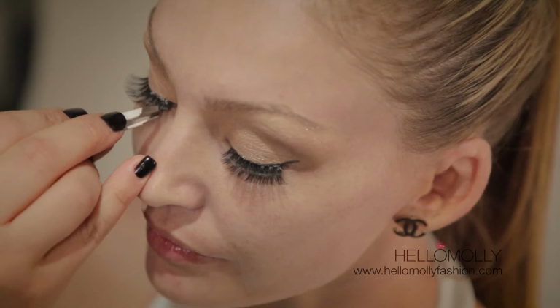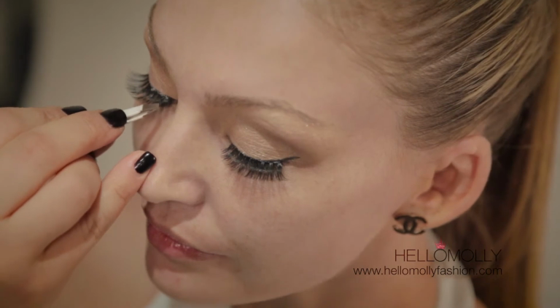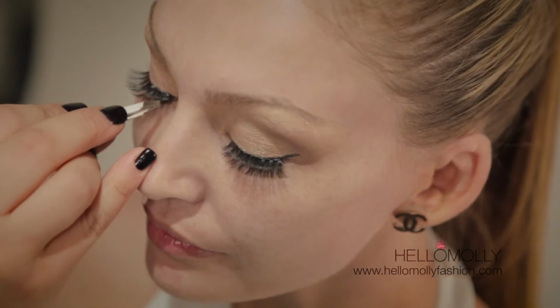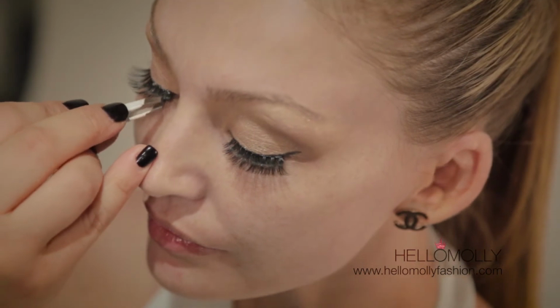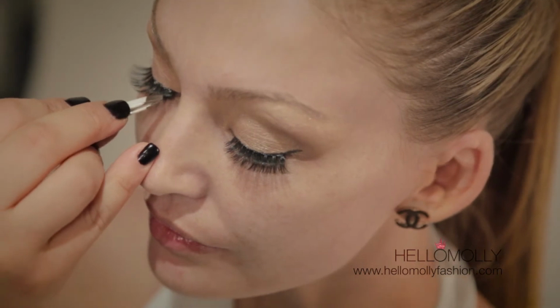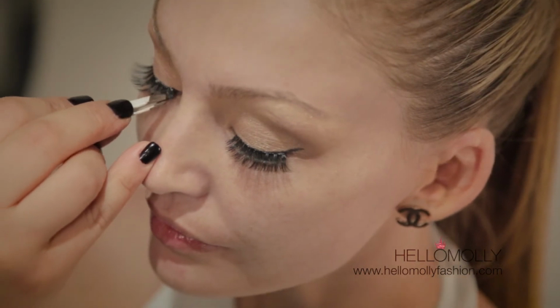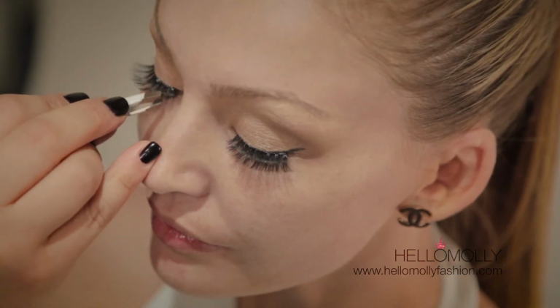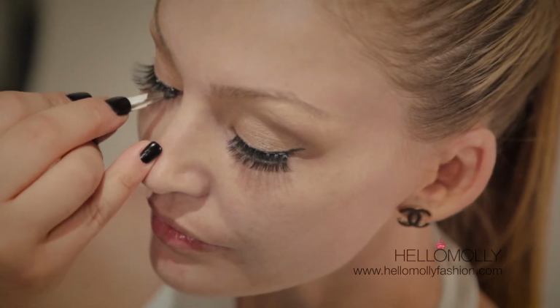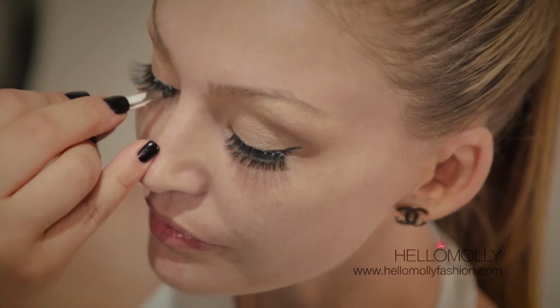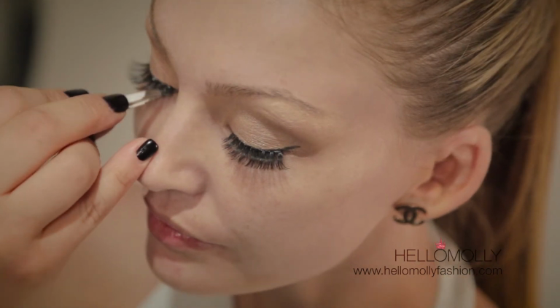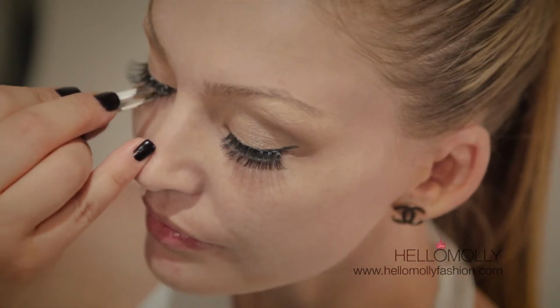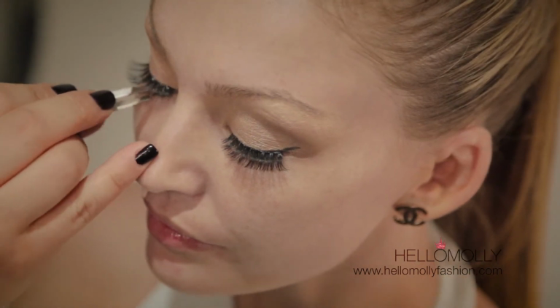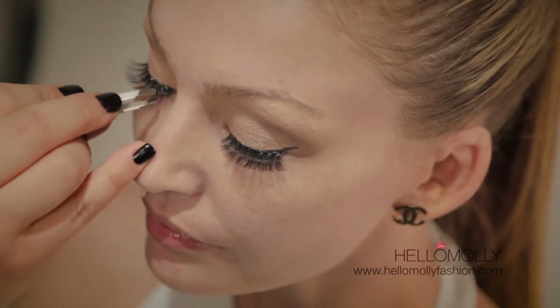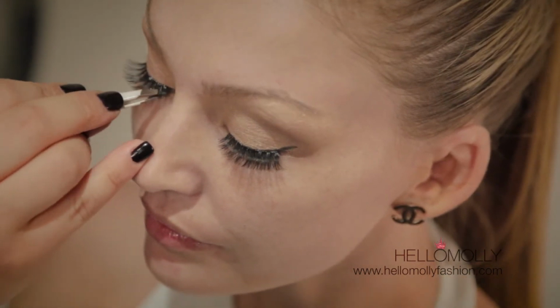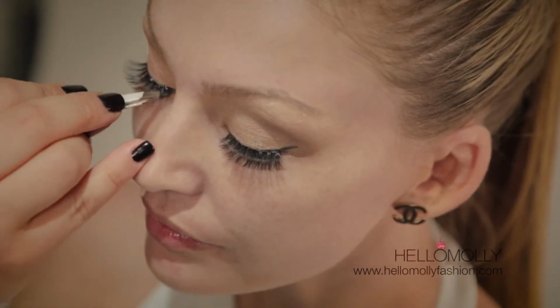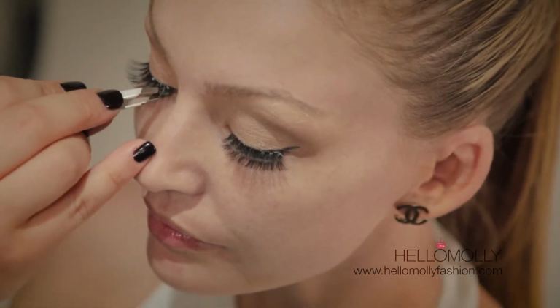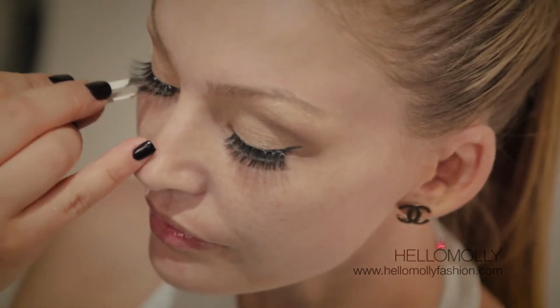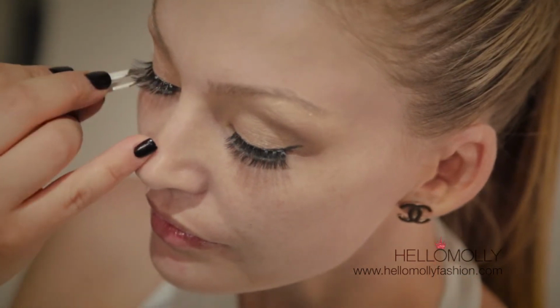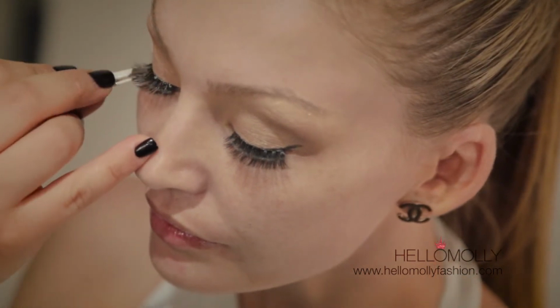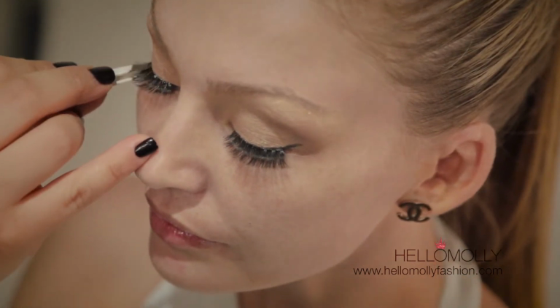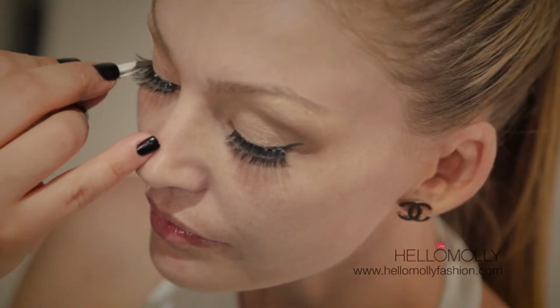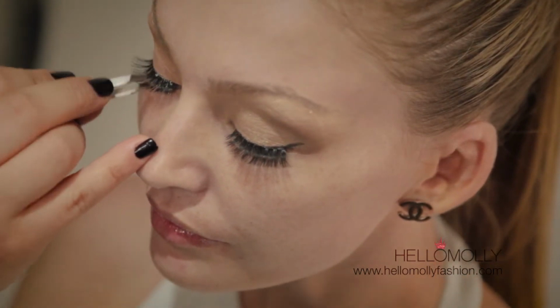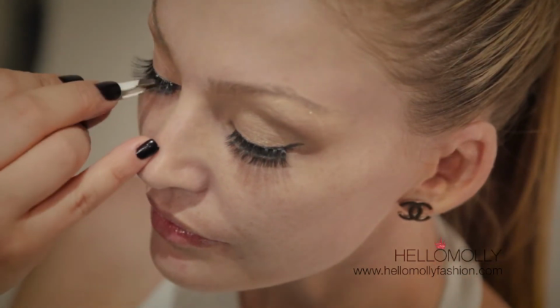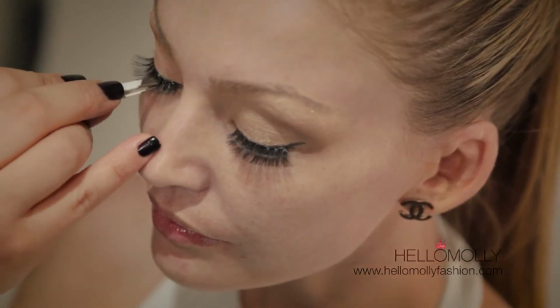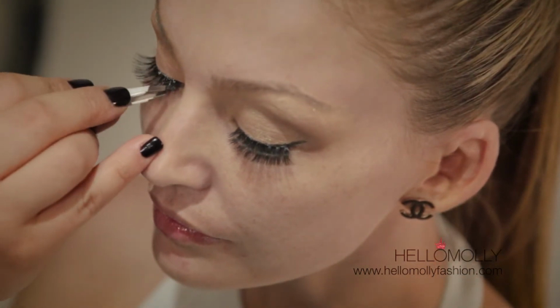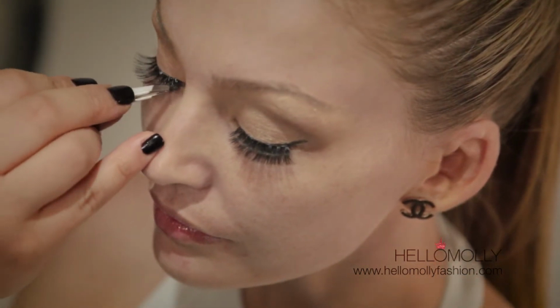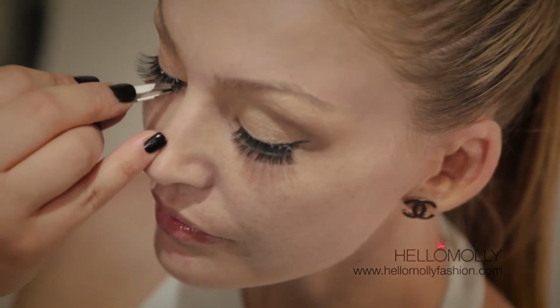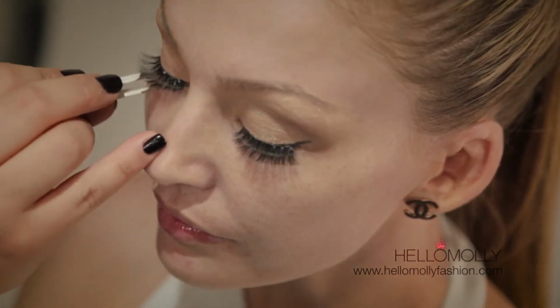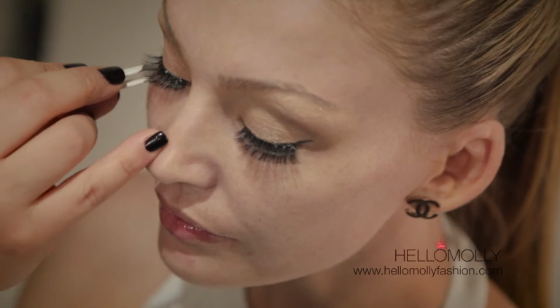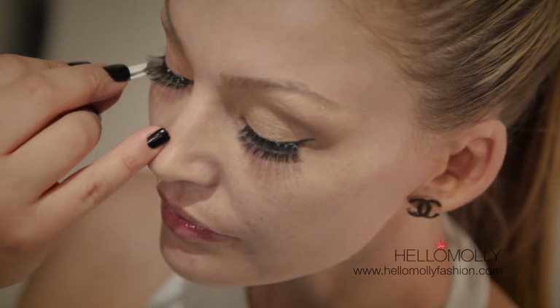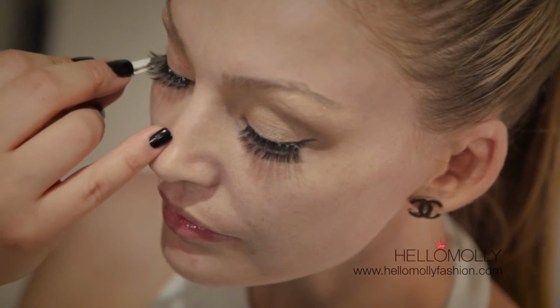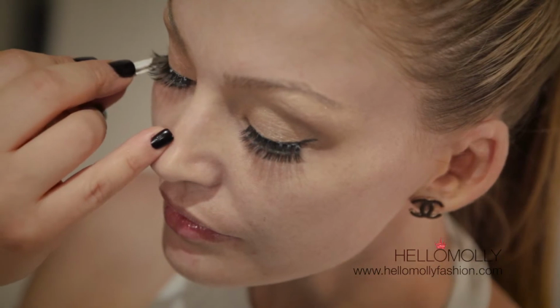Because the false lashes aren't thick and synthetic, they blend quite well with the natural lashes.